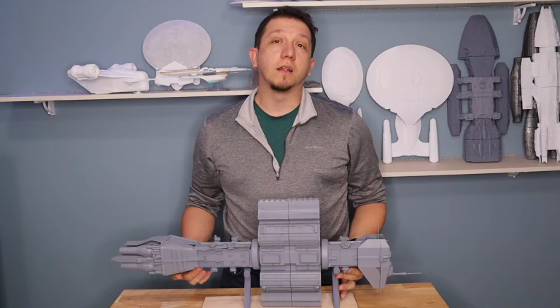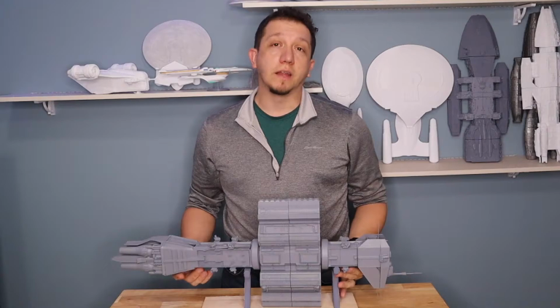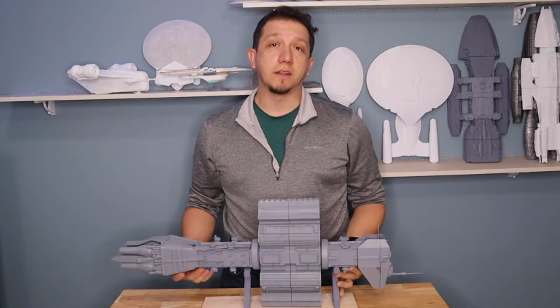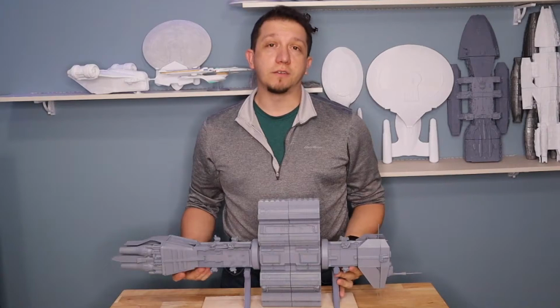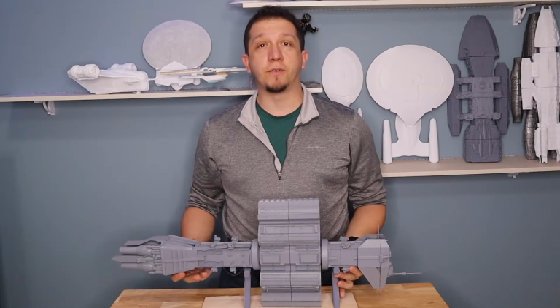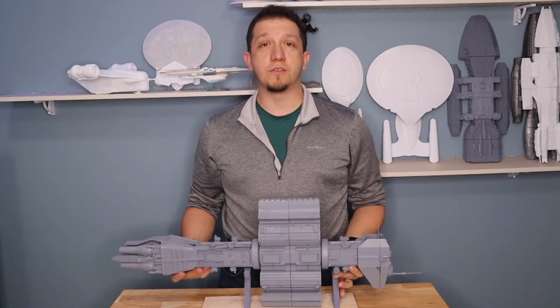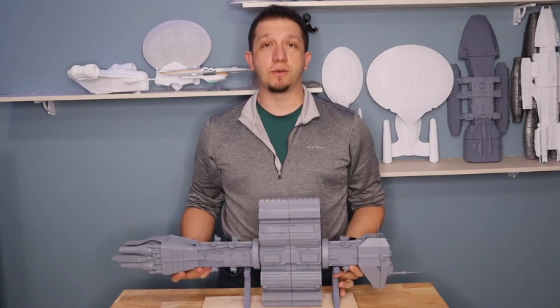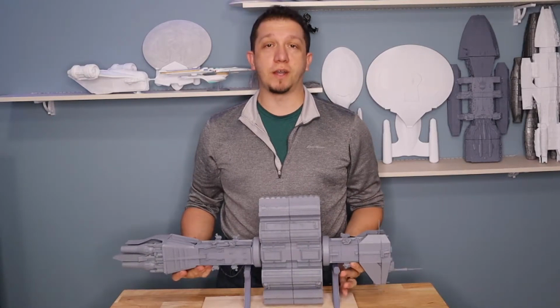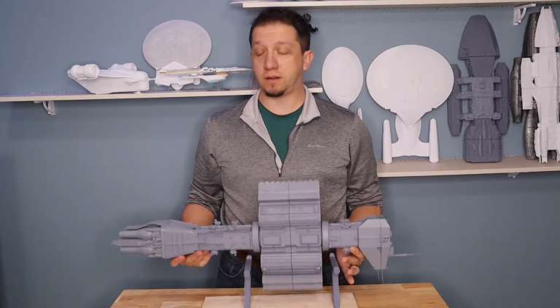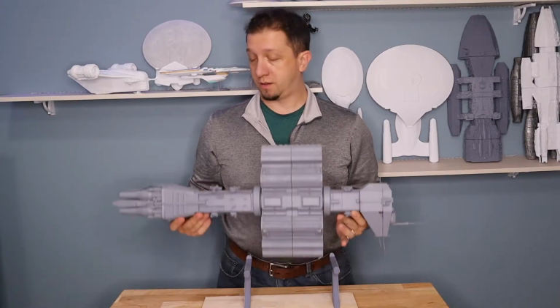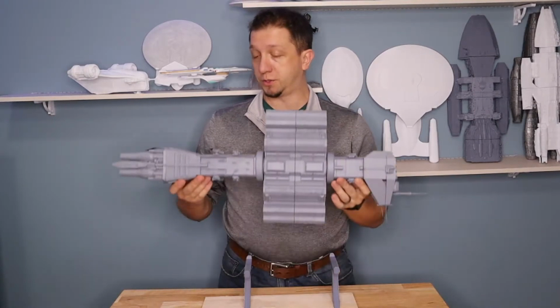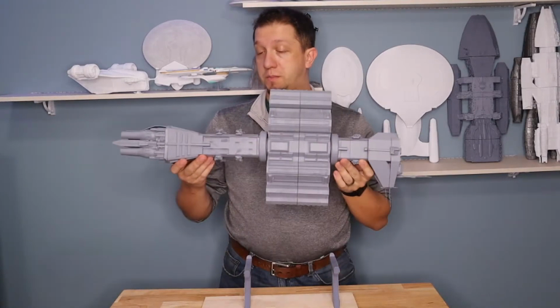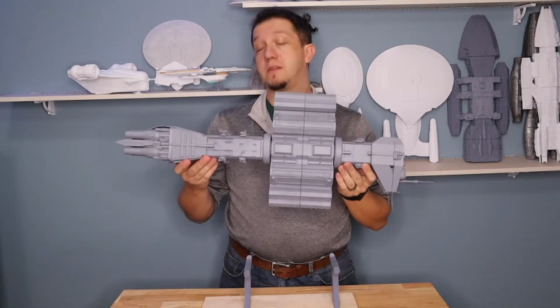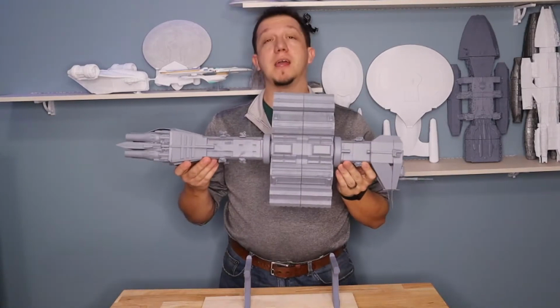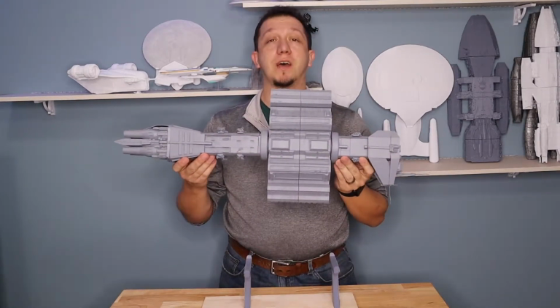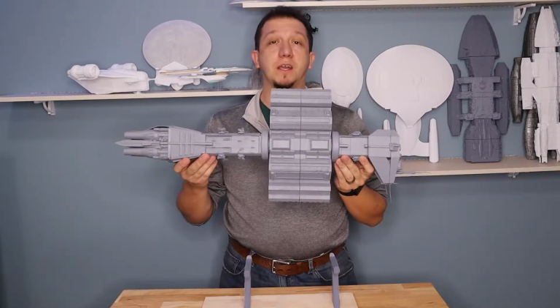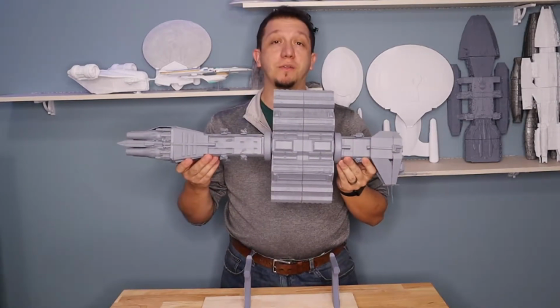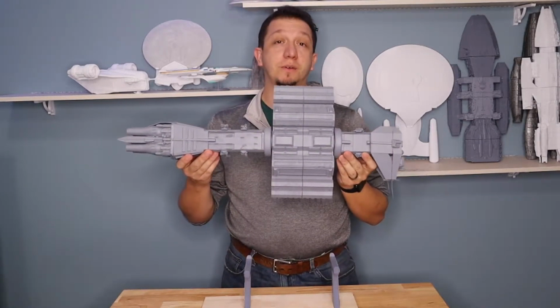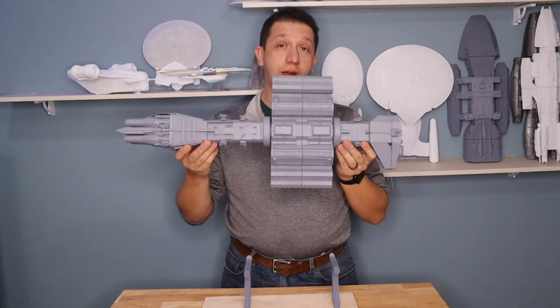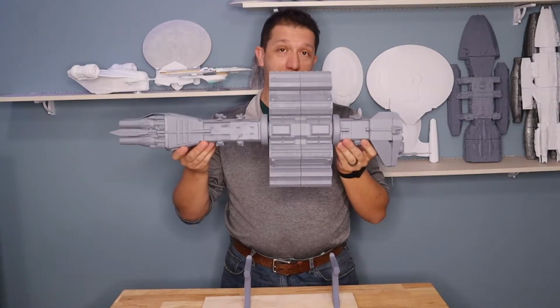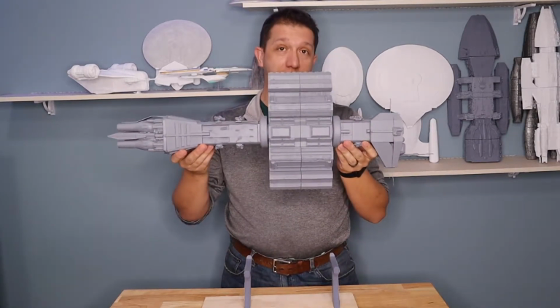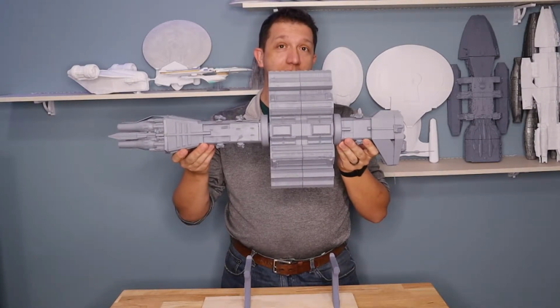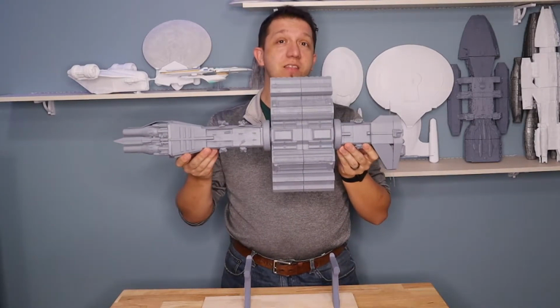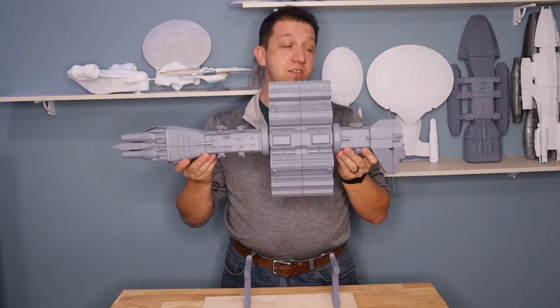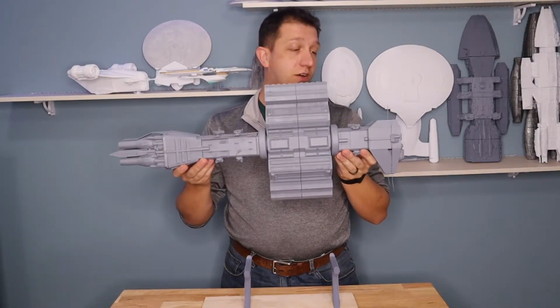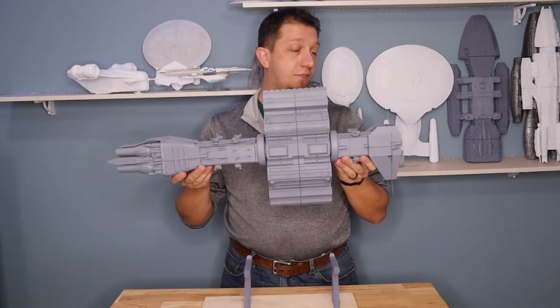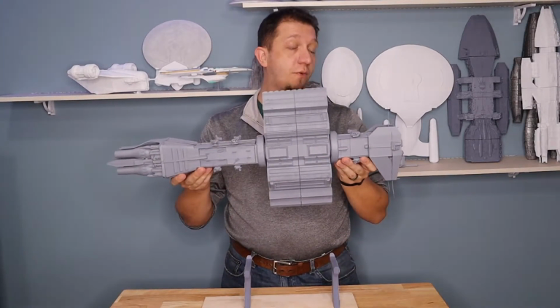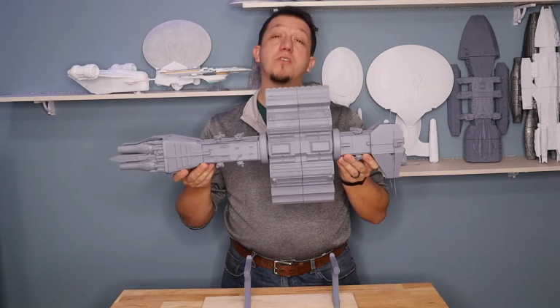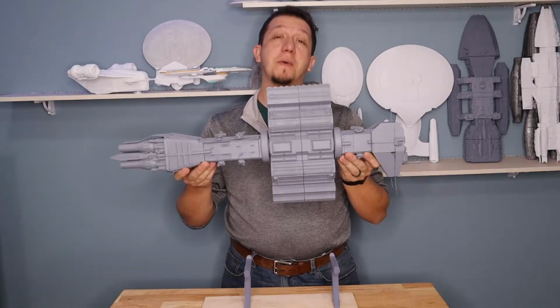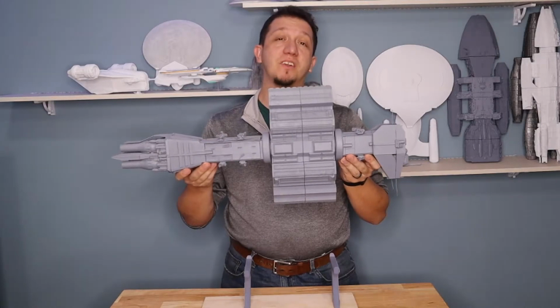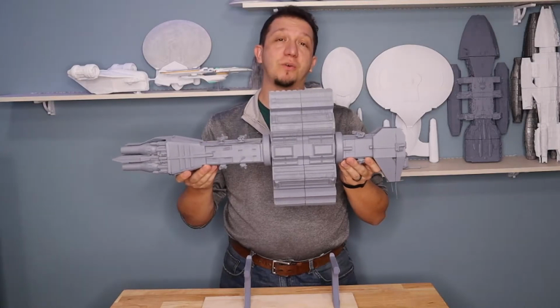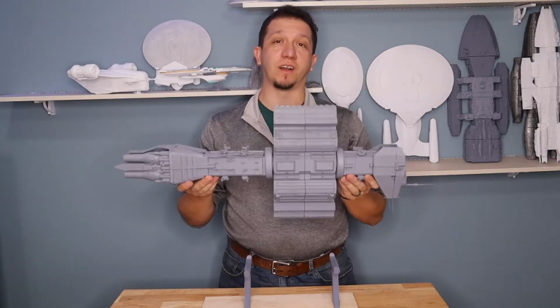Like the Earth Force Destroyer? Join me today as I go through how to print this Earth Force Omega Destroyer.